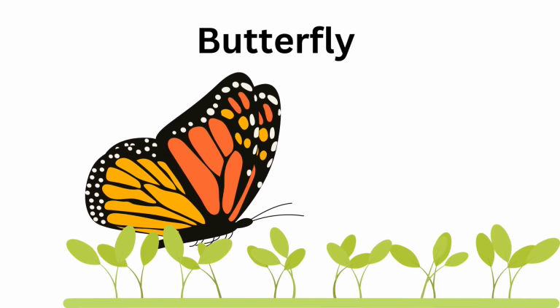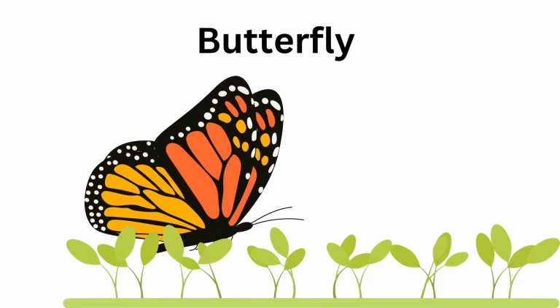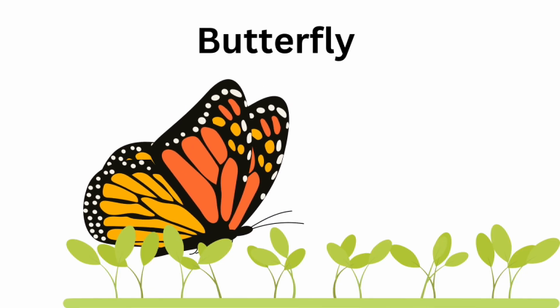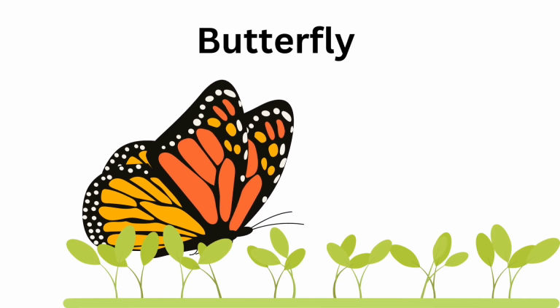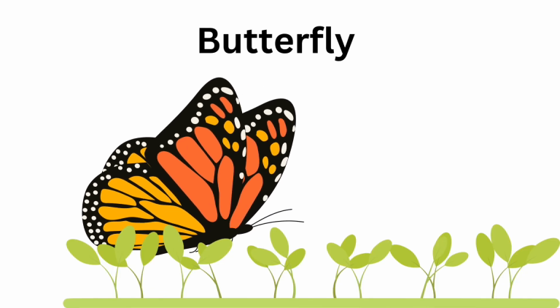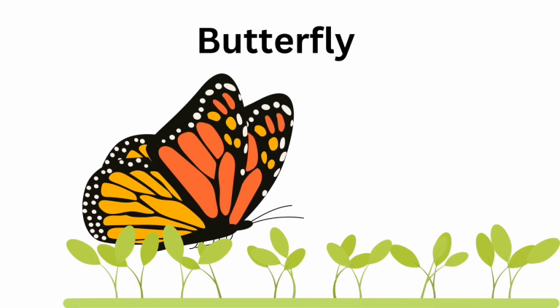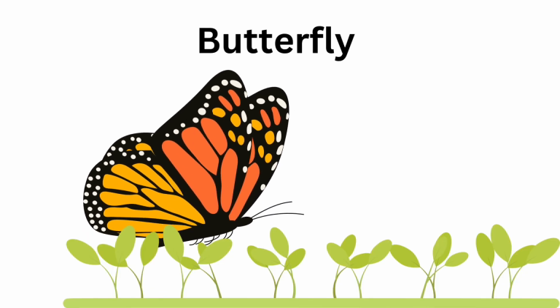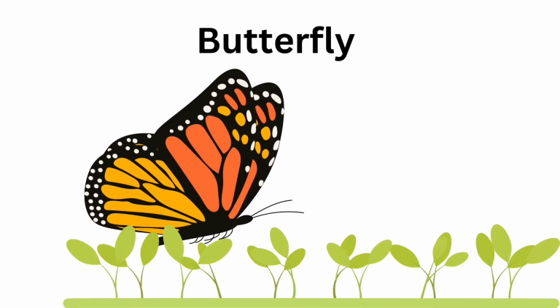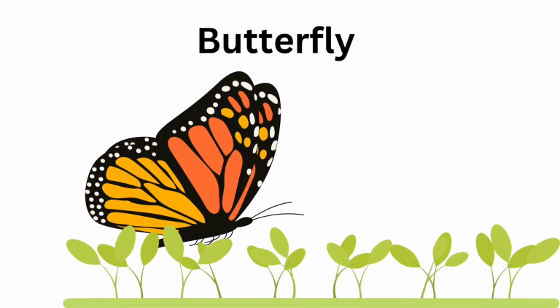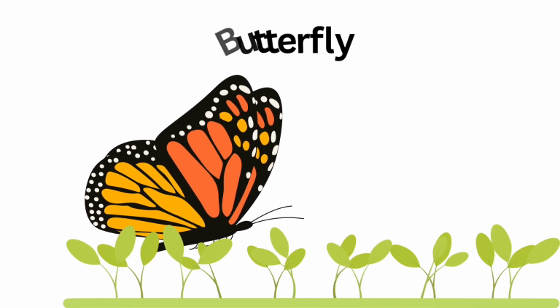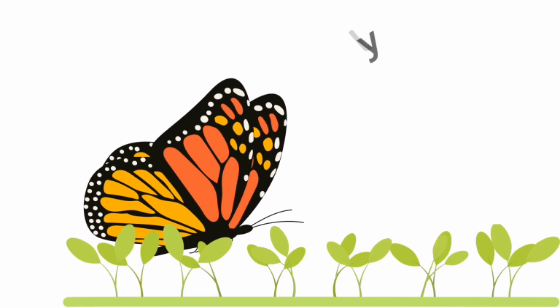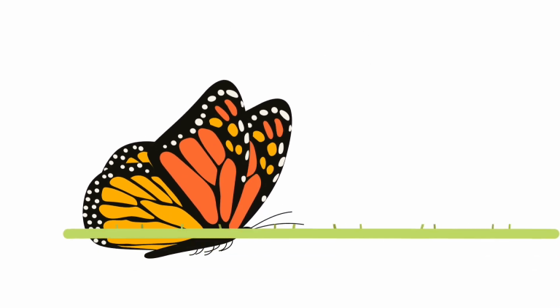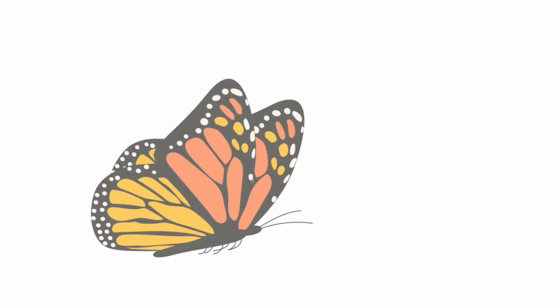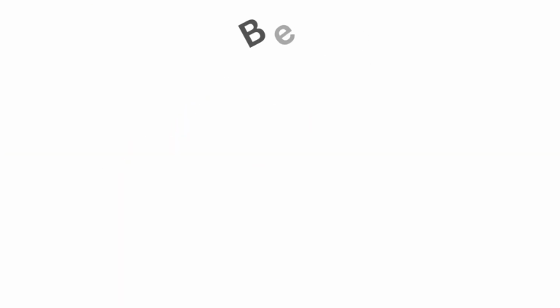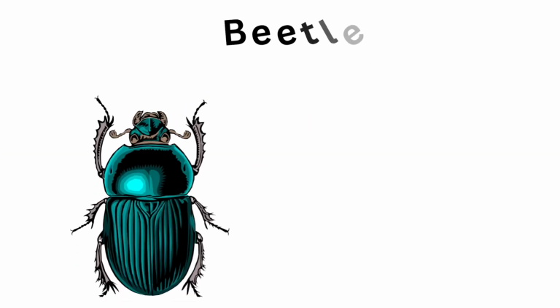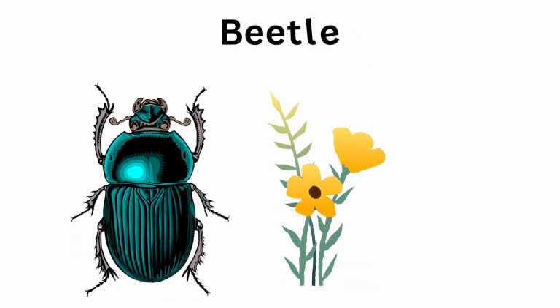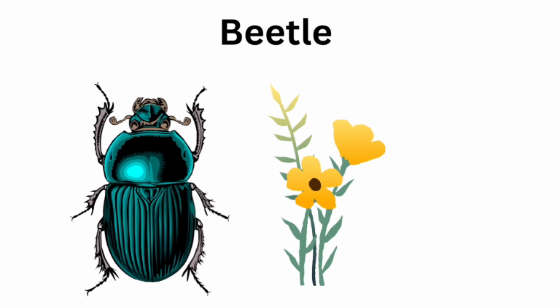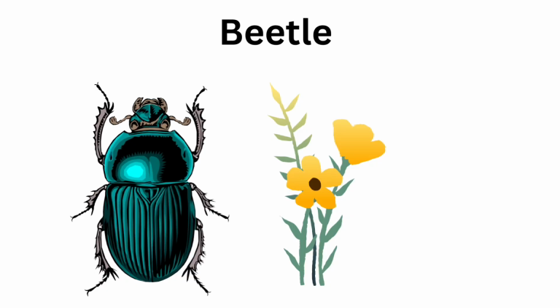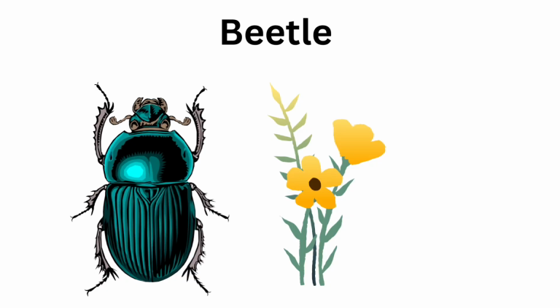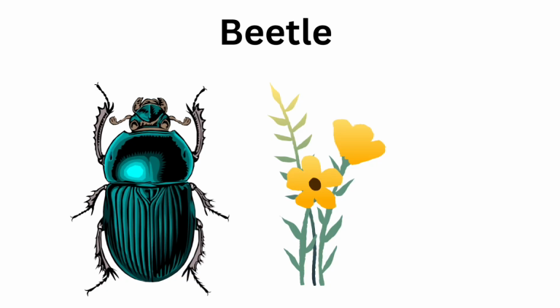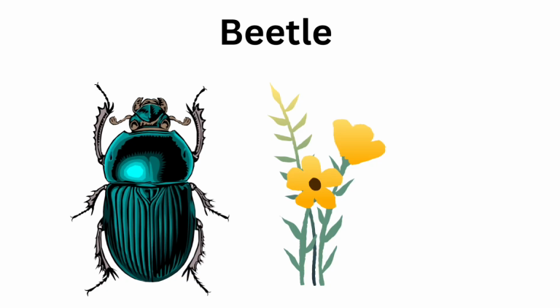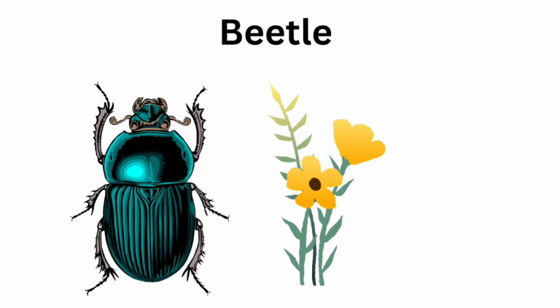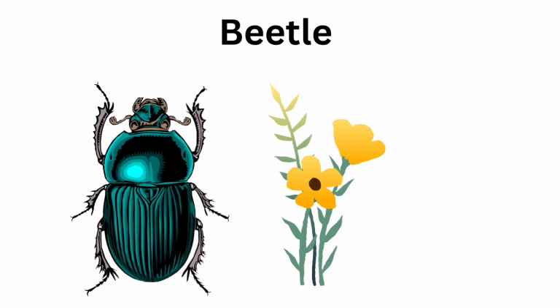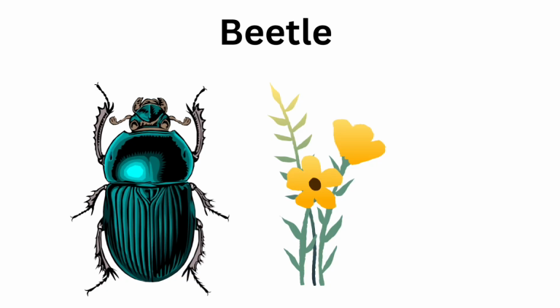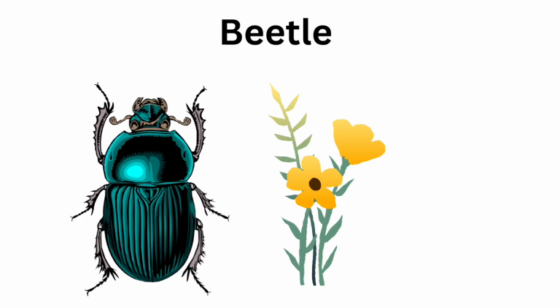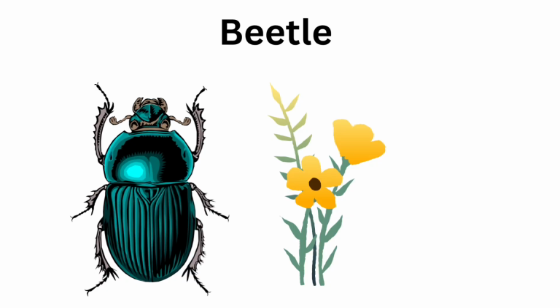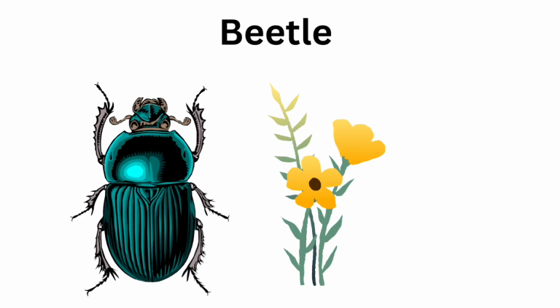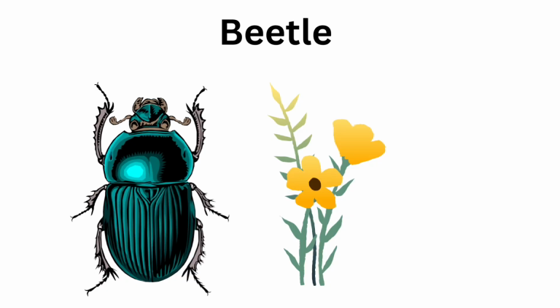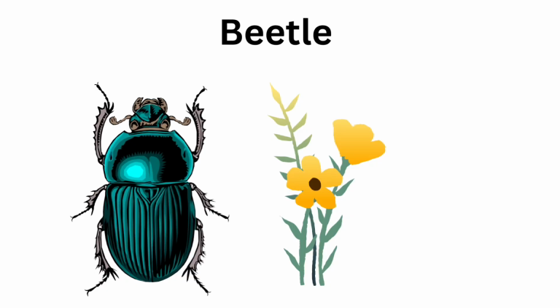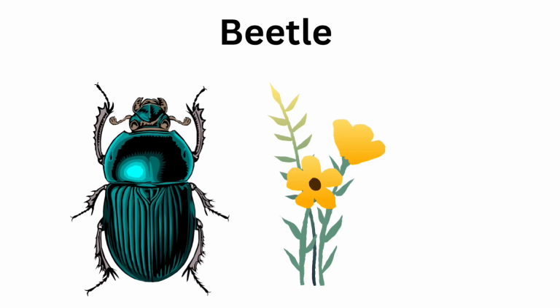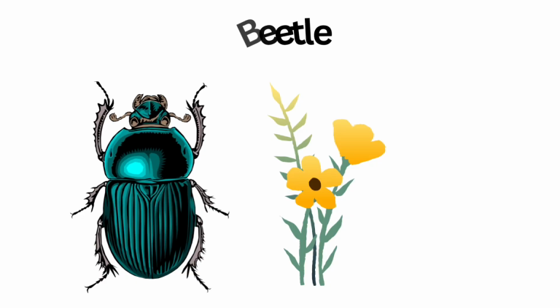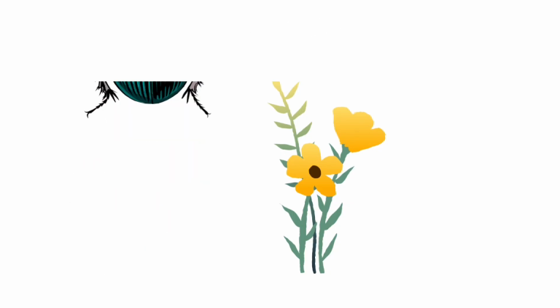They are so cute. Beetle. Beetles move so slowly.